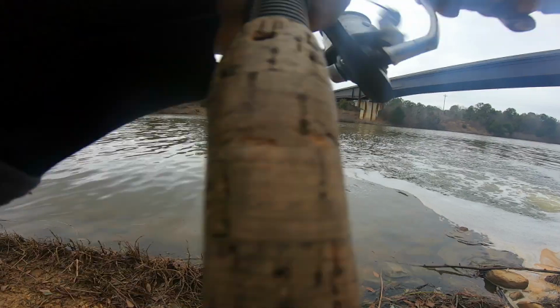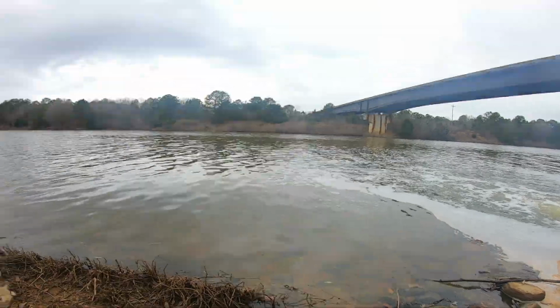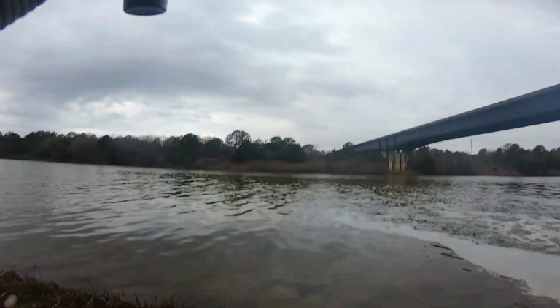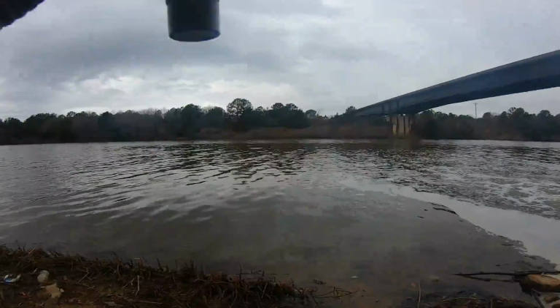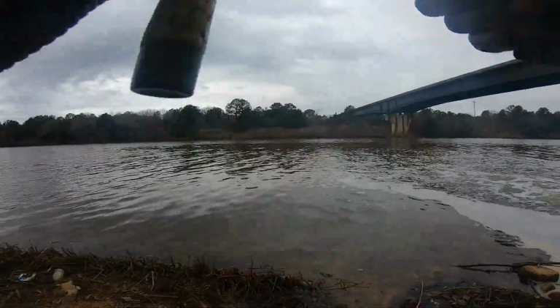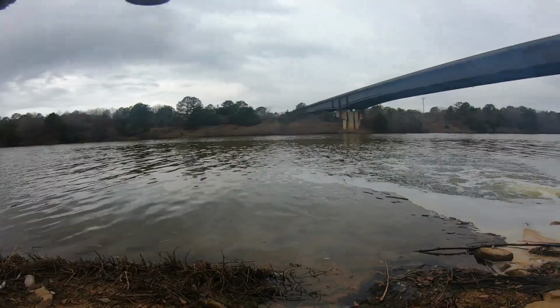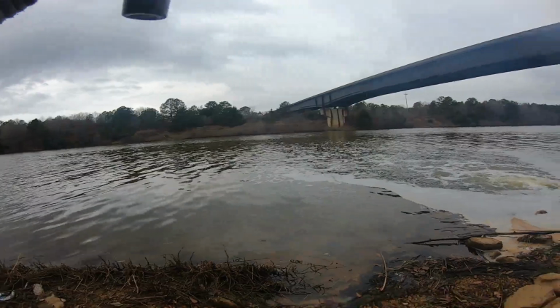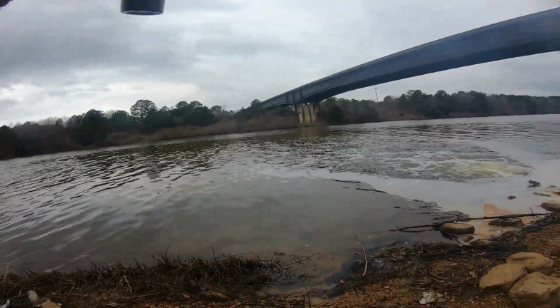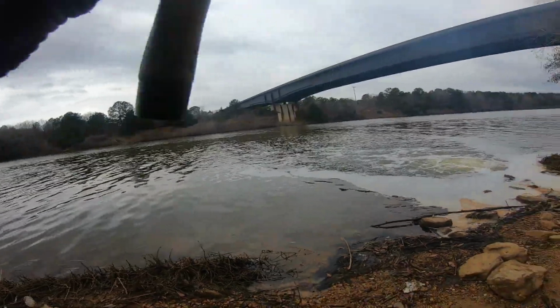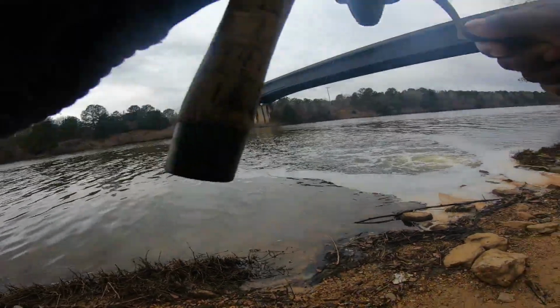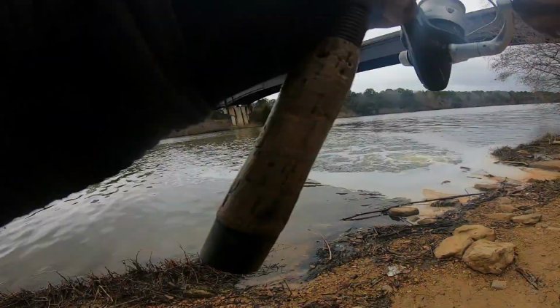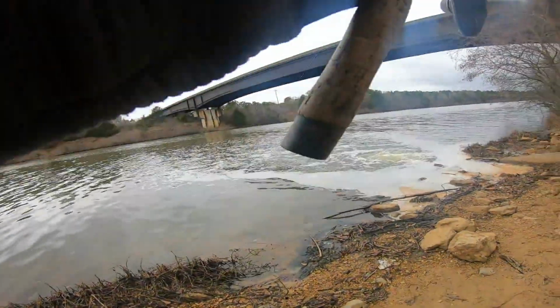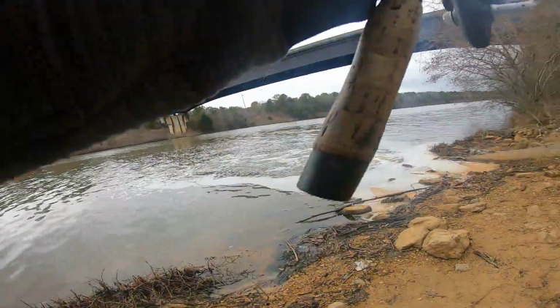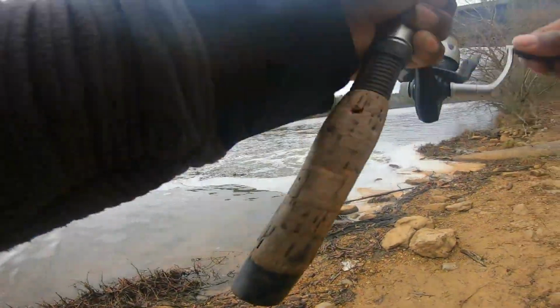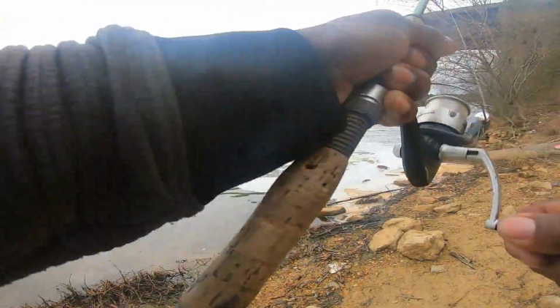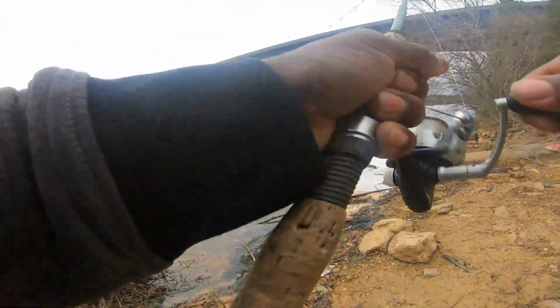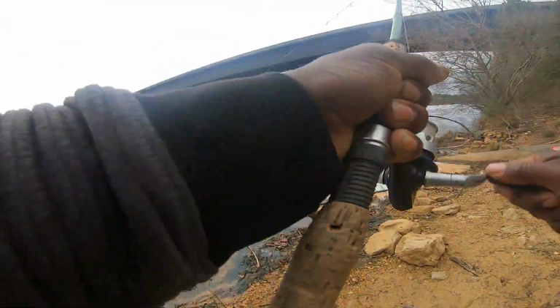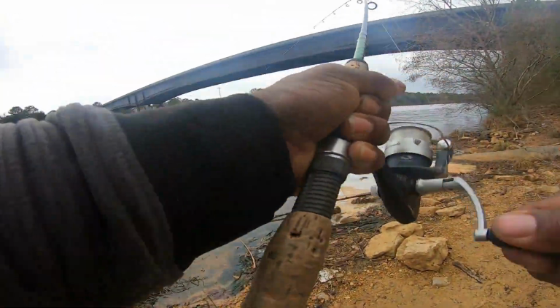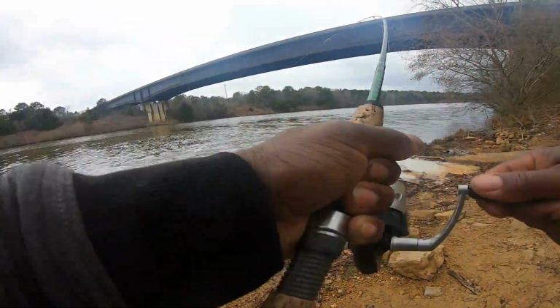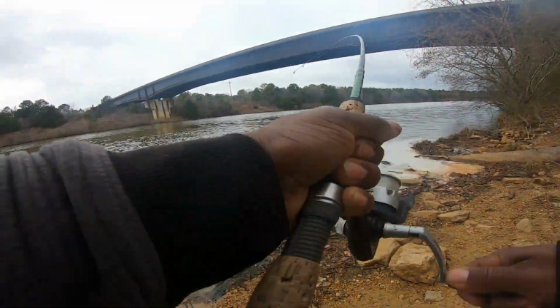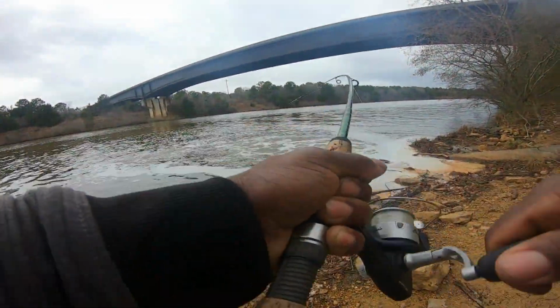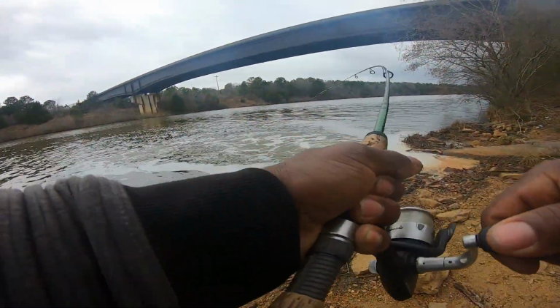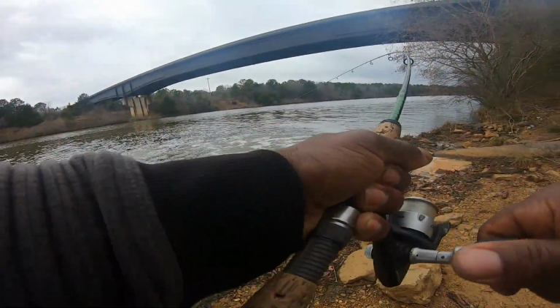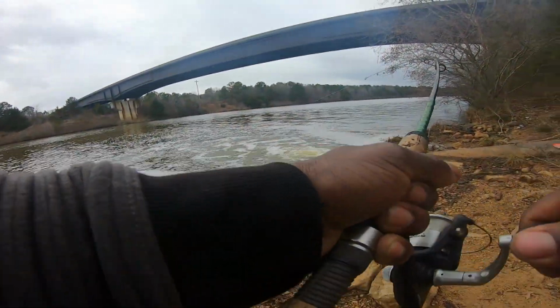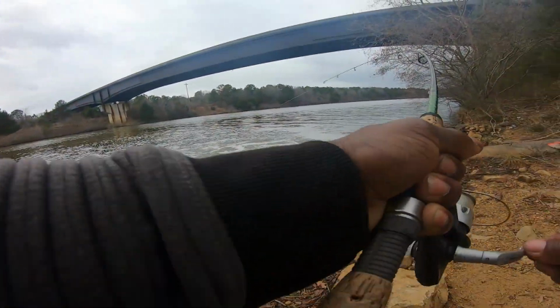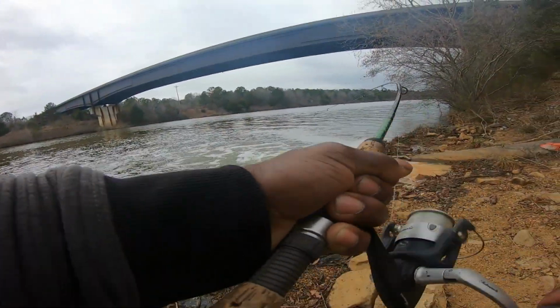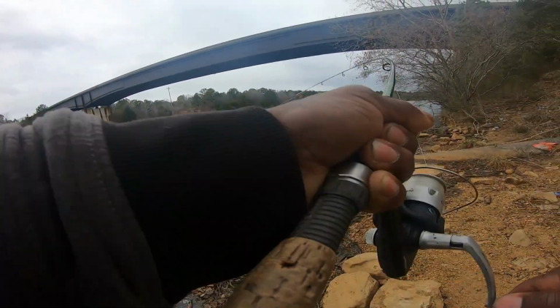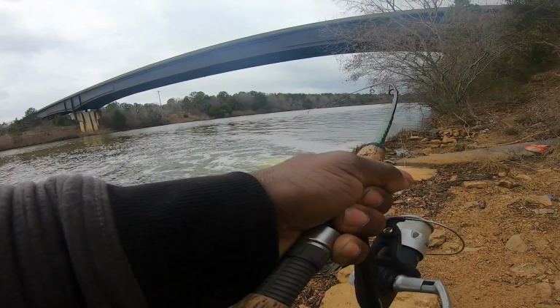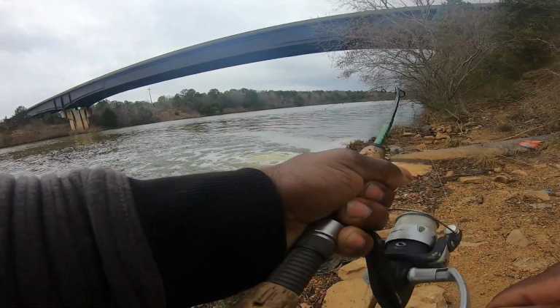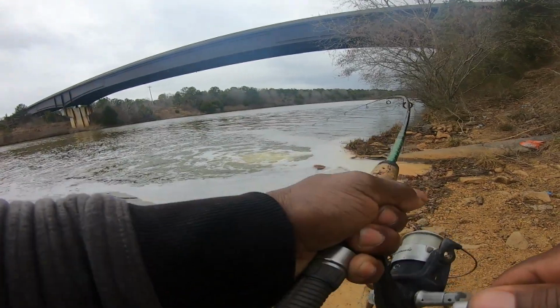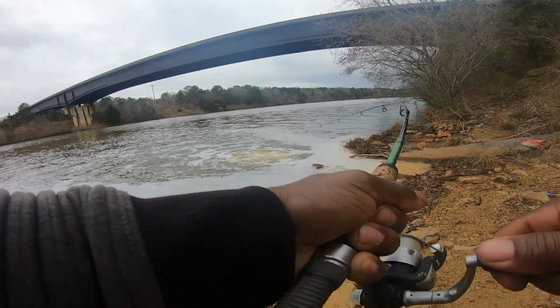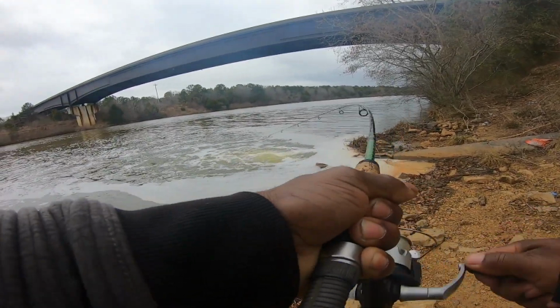Got him guys. Oh, it's big. Oh, please don't let me lose this. He hit that.